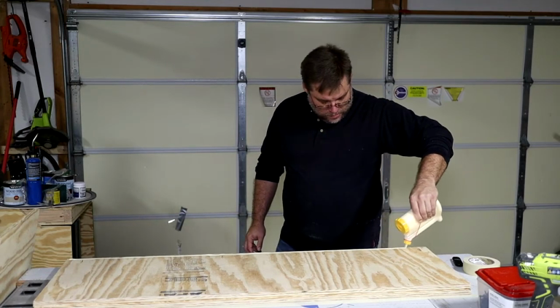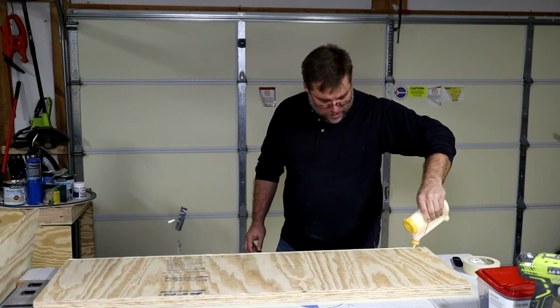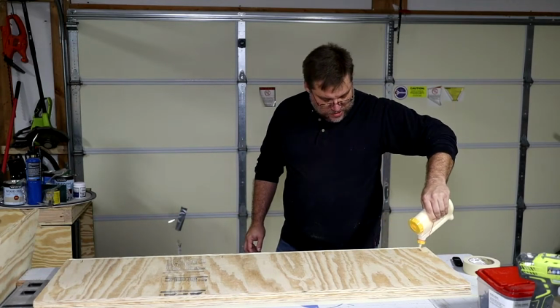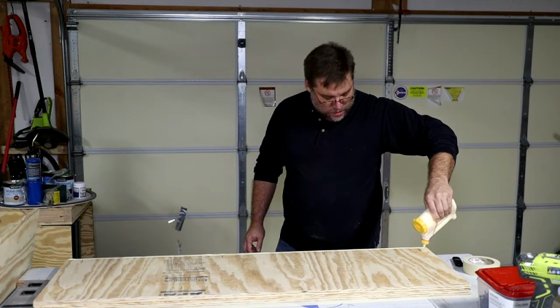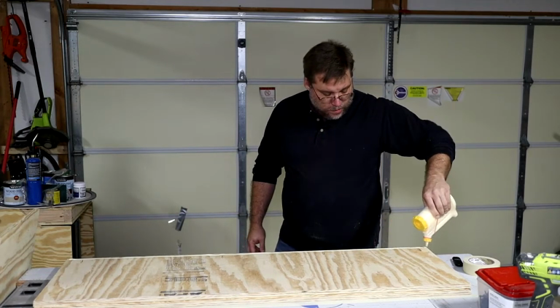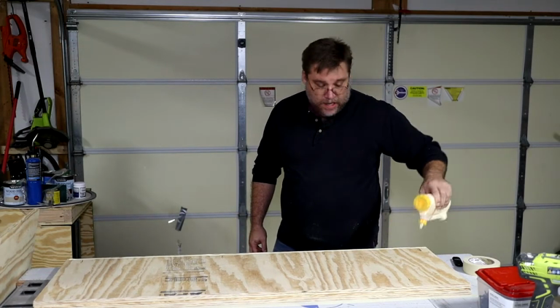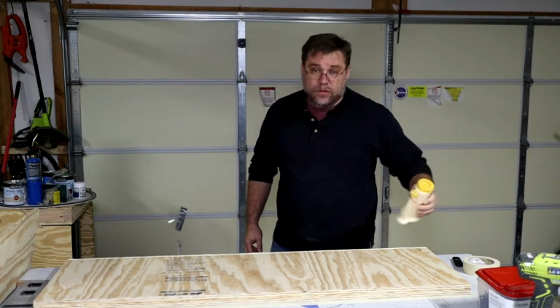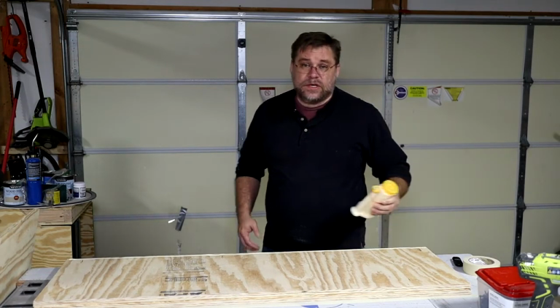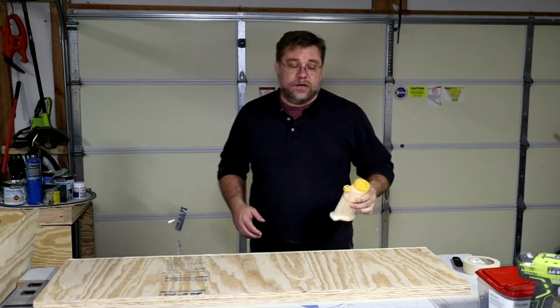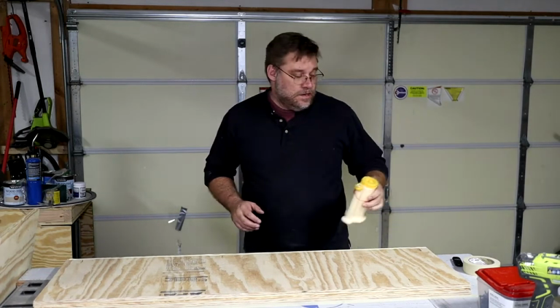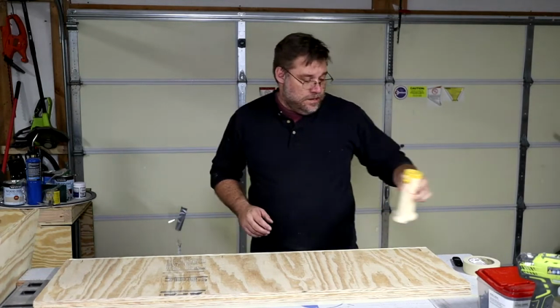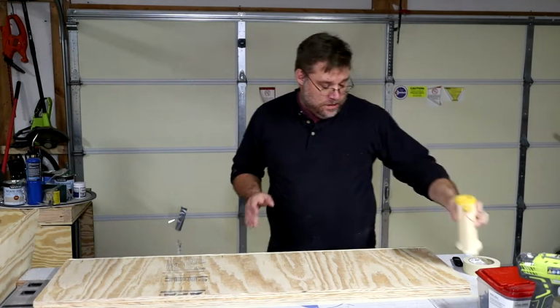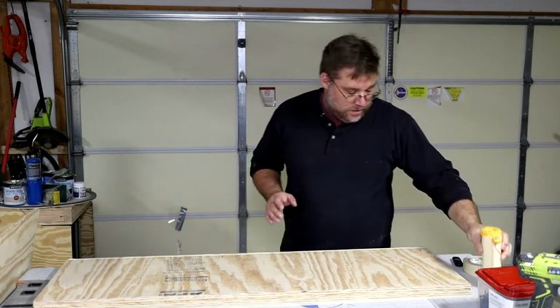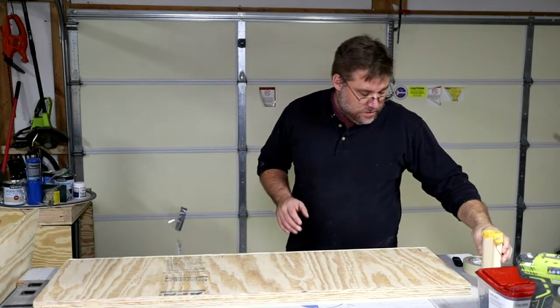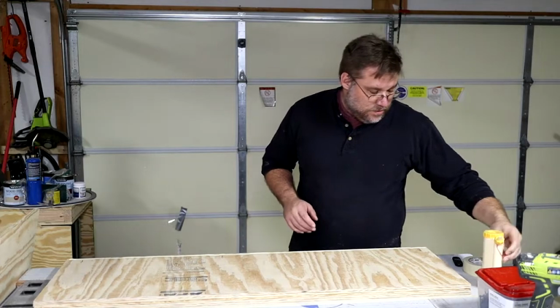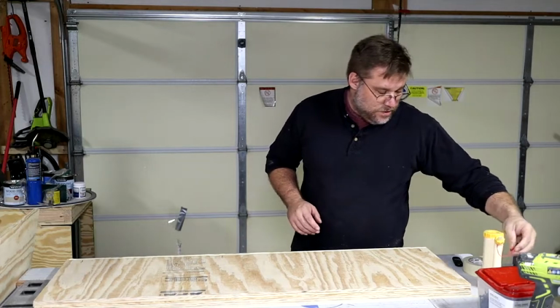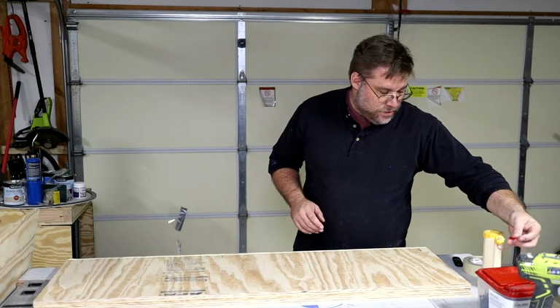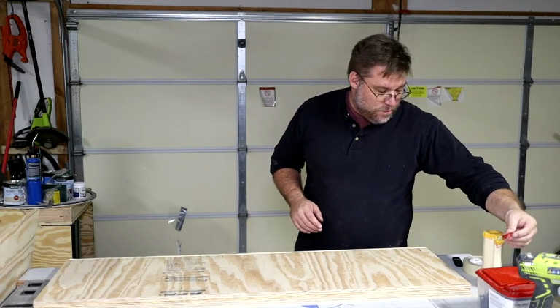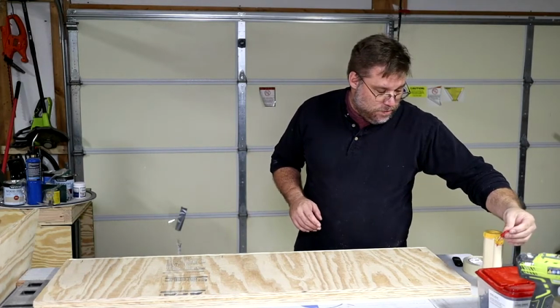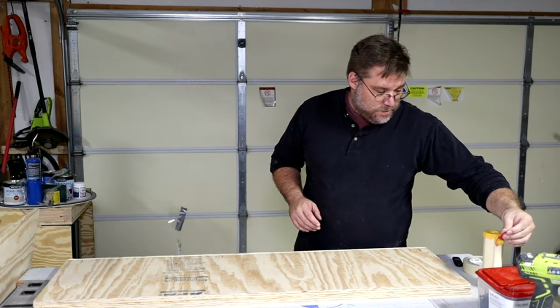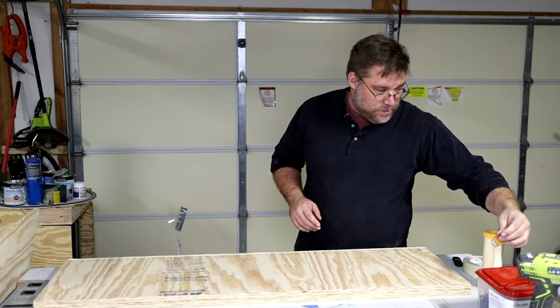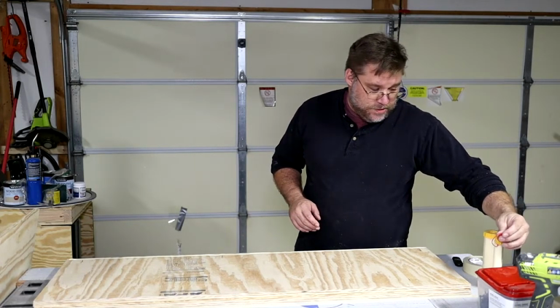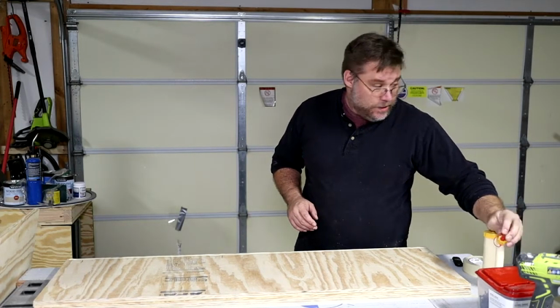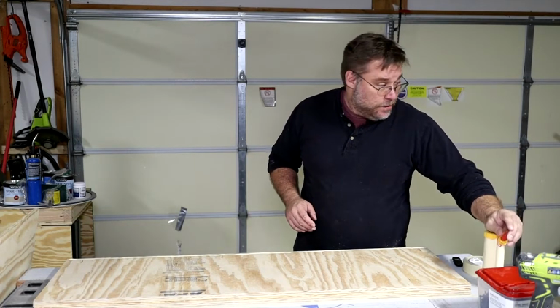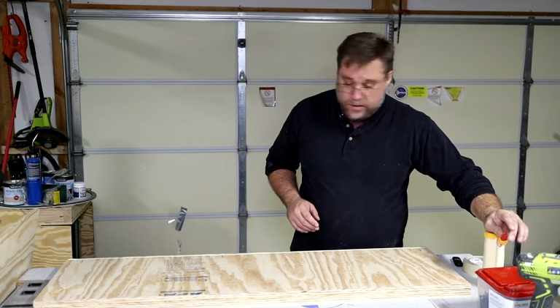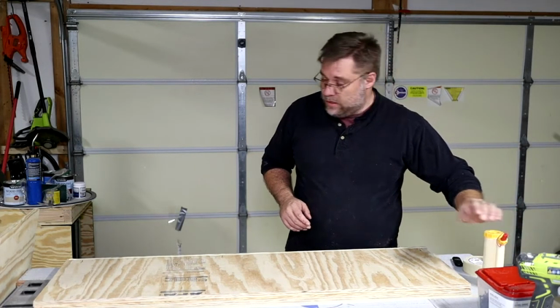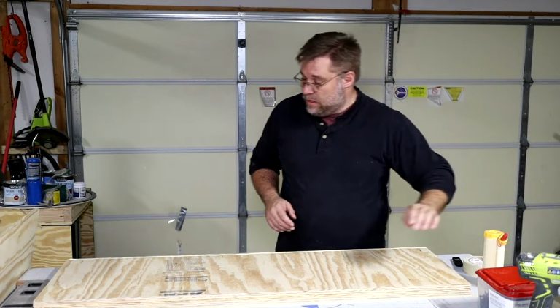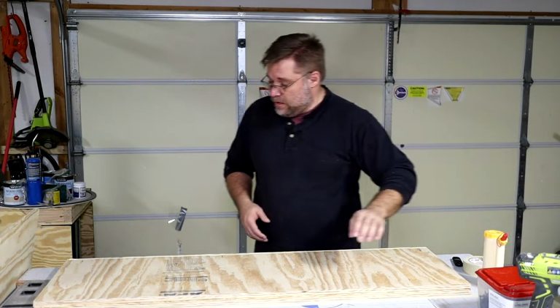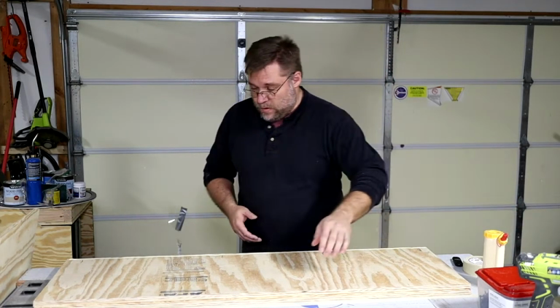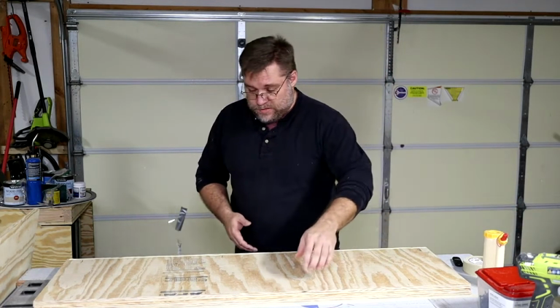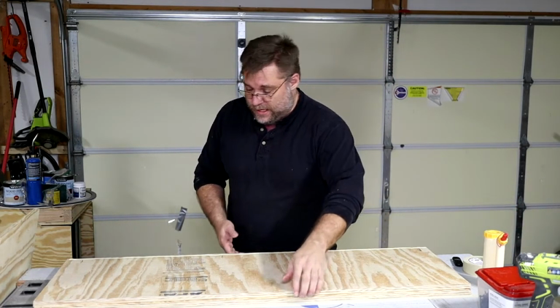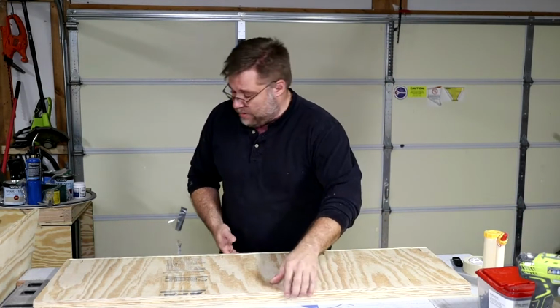Yes, I know there are pocket holes here. I clearly drilled in the wrong place when I was putting this together and laying it out.